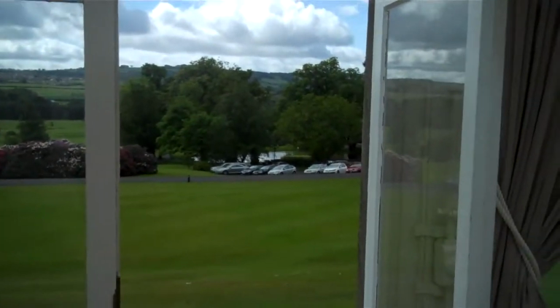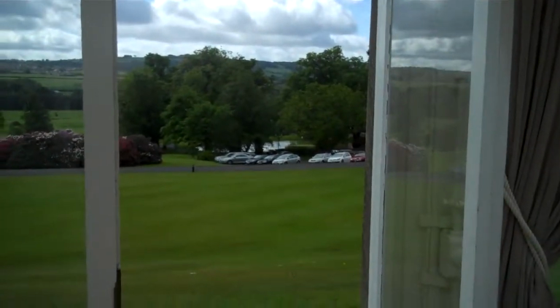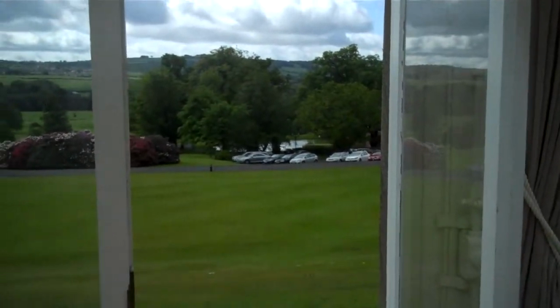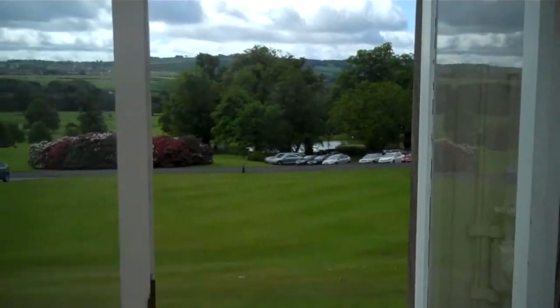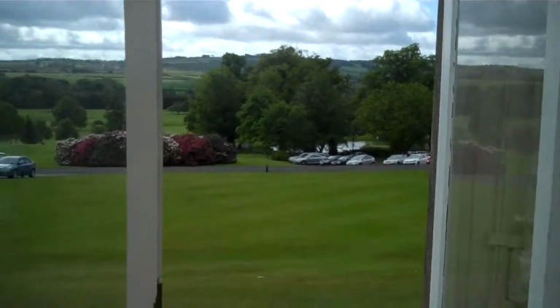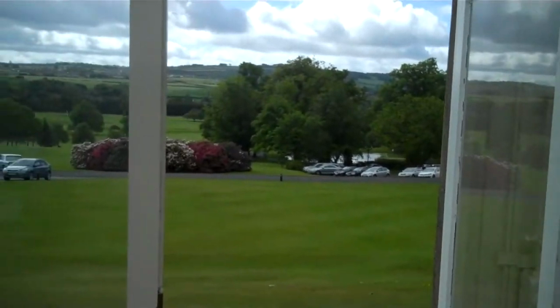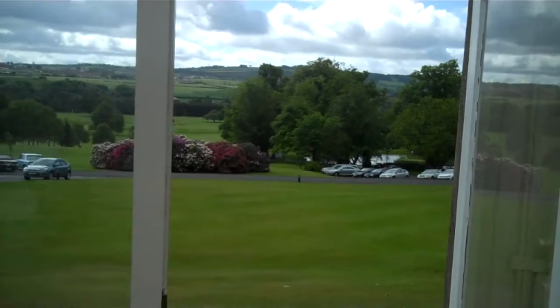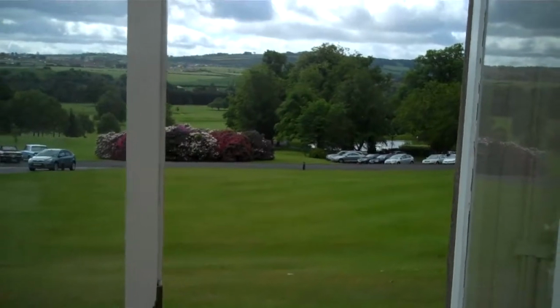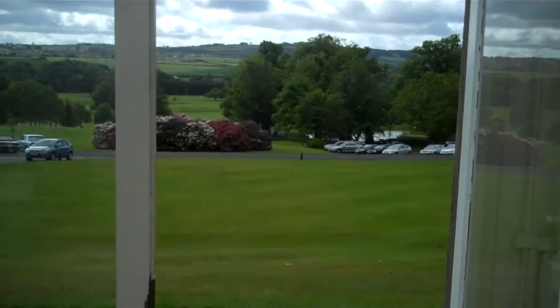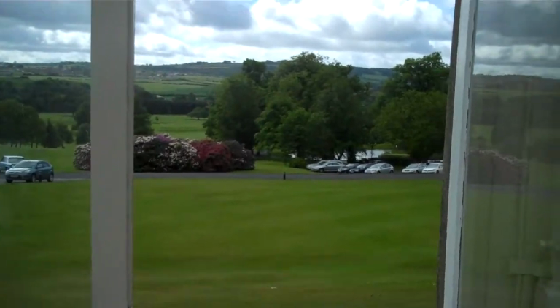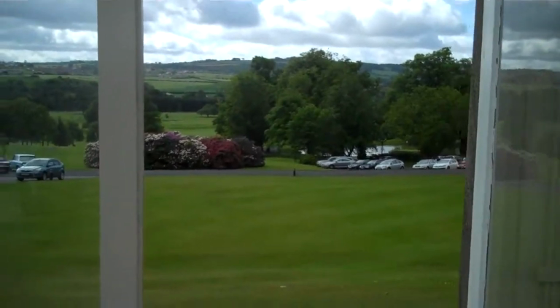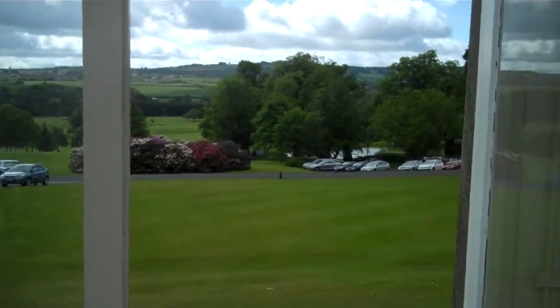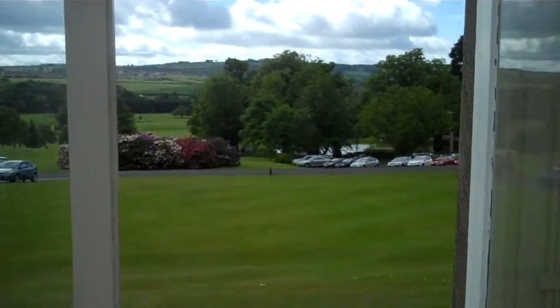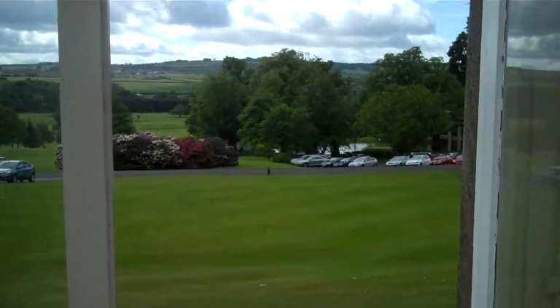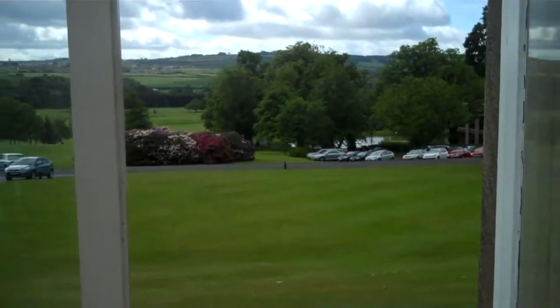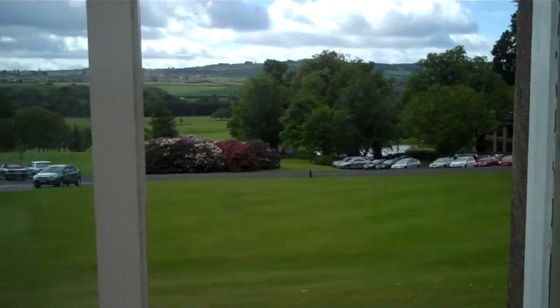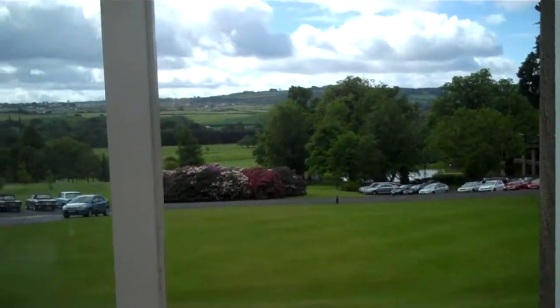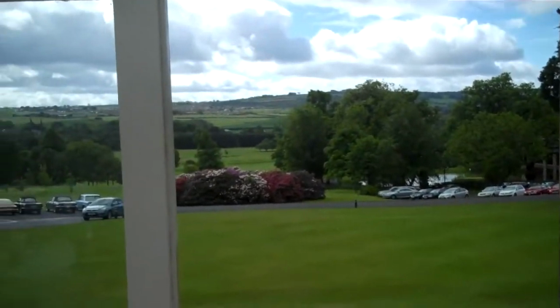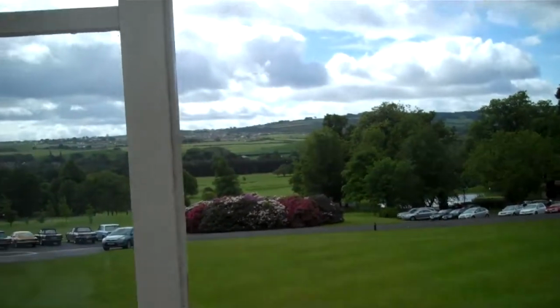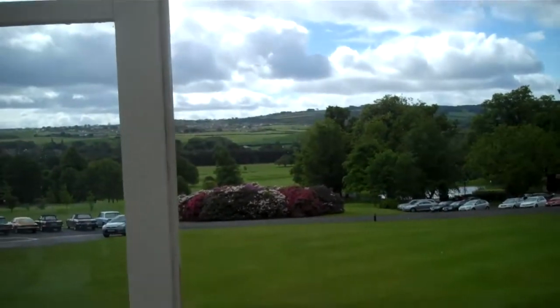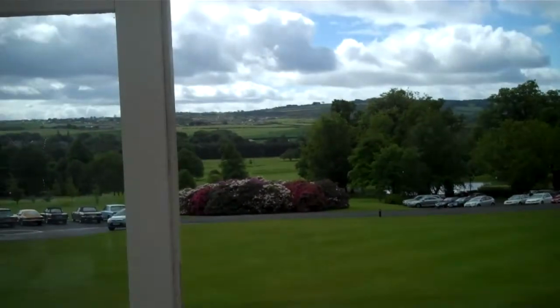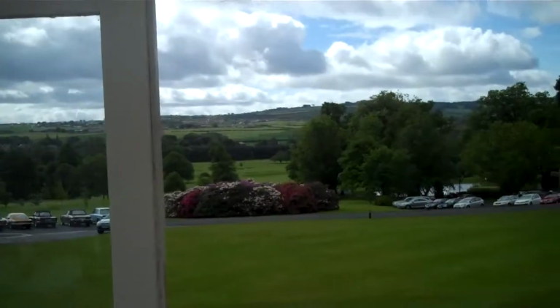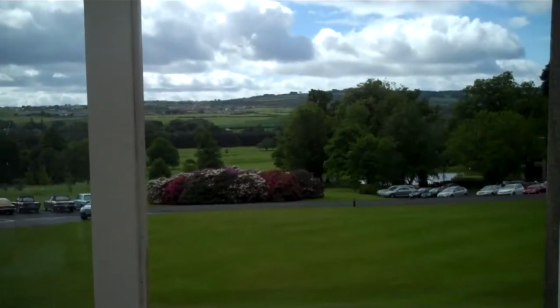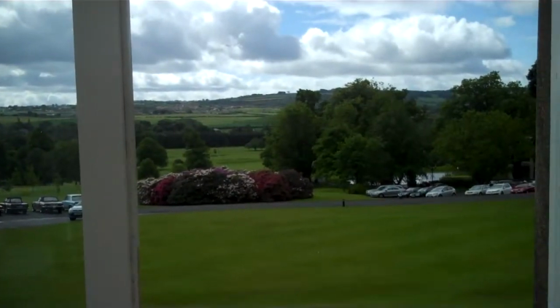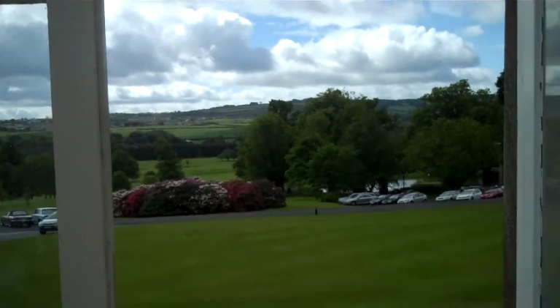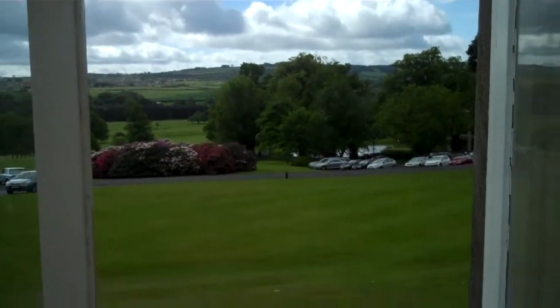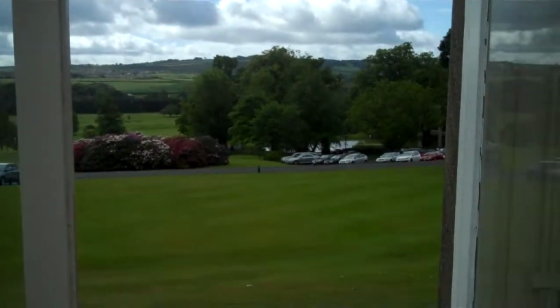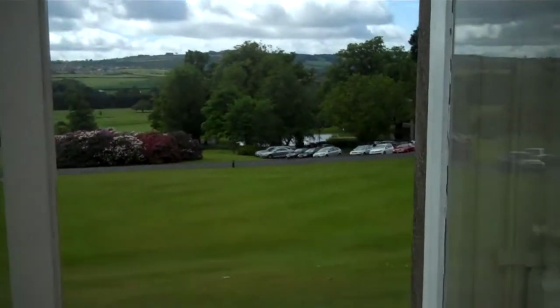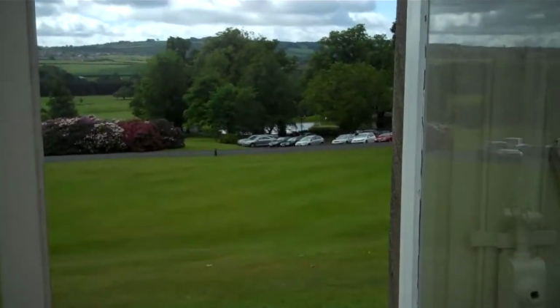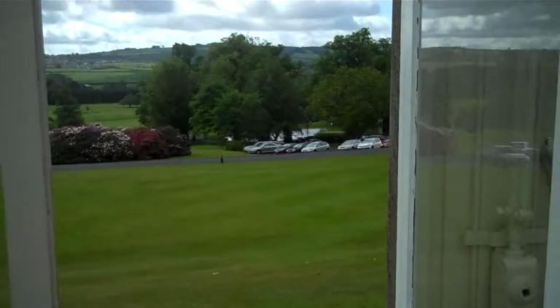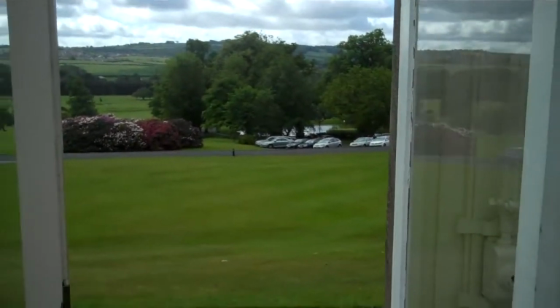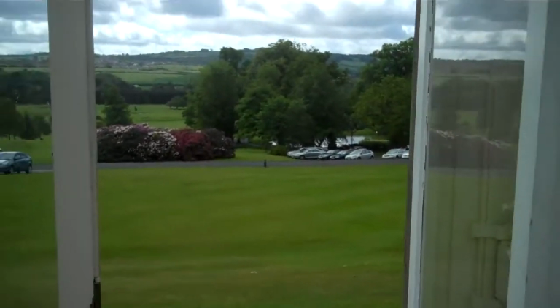What a fantastic backdrop to anyone's wedding. Absolutely beautiful.